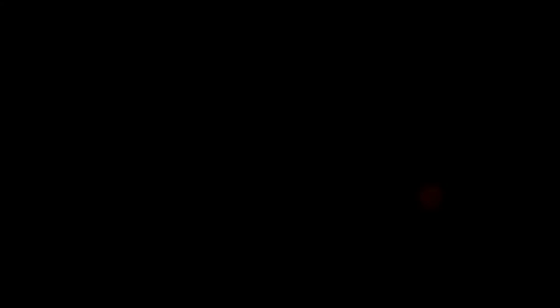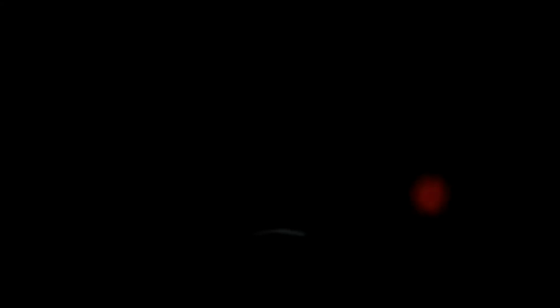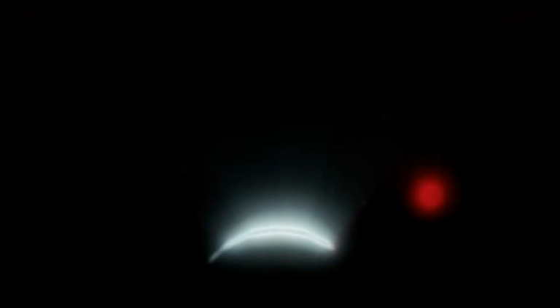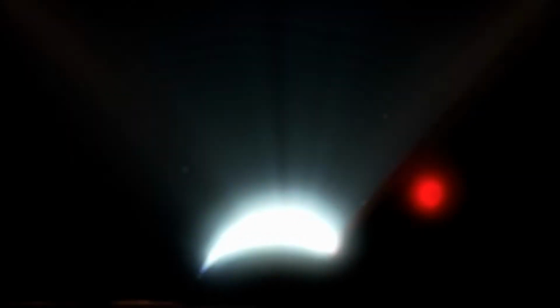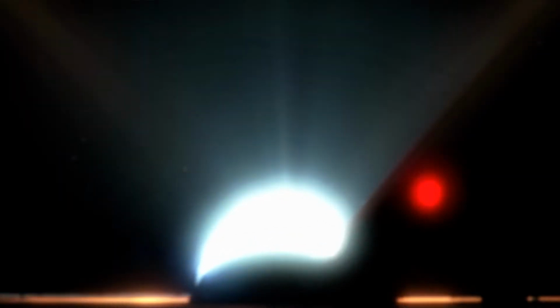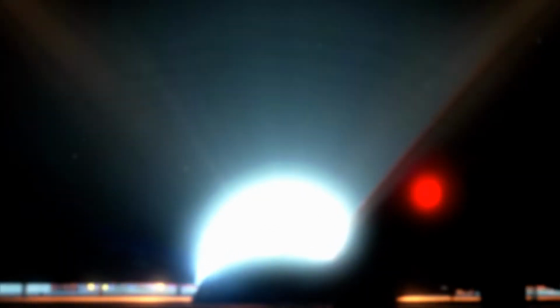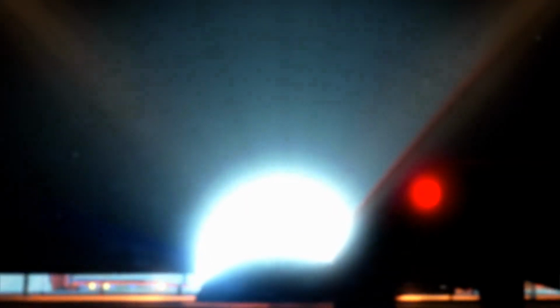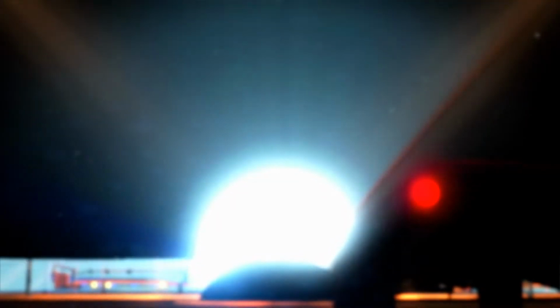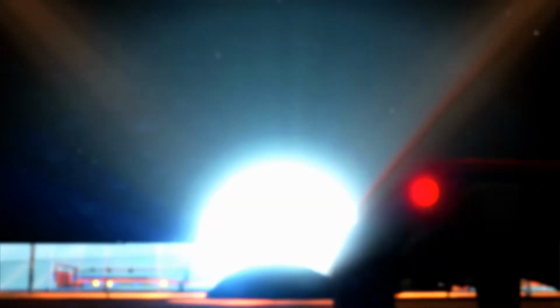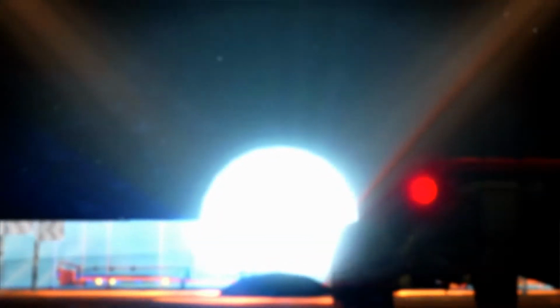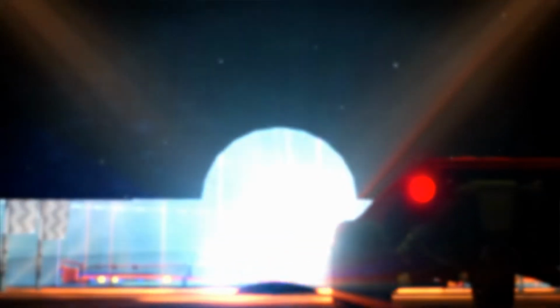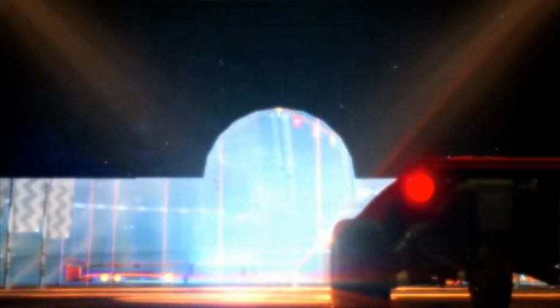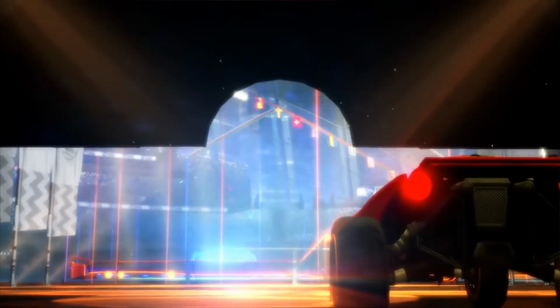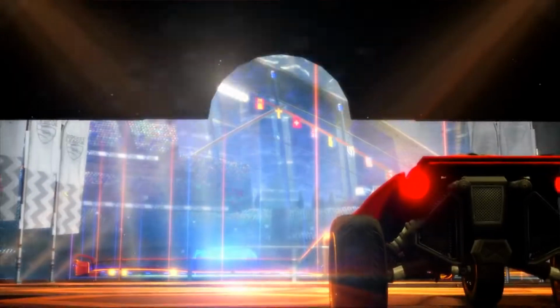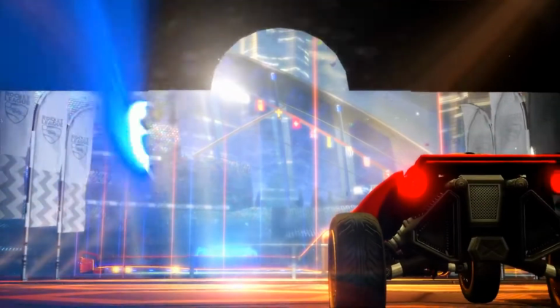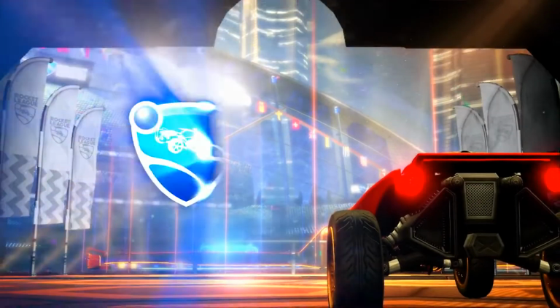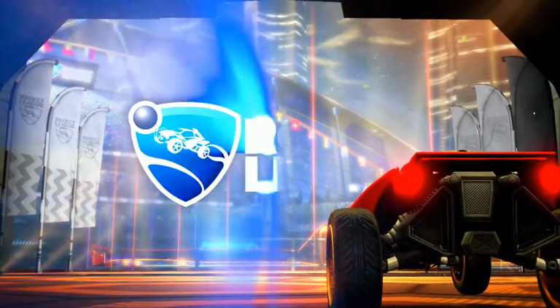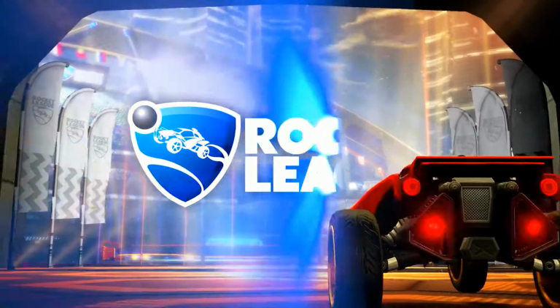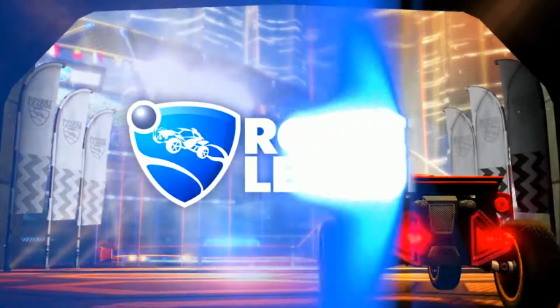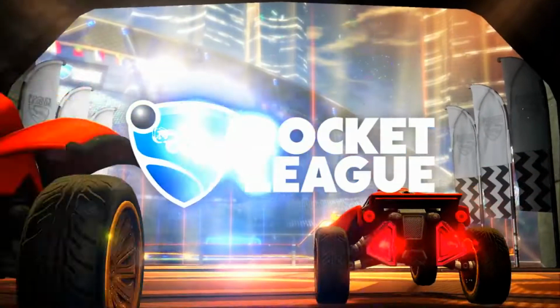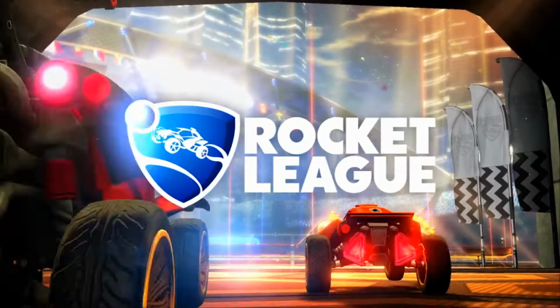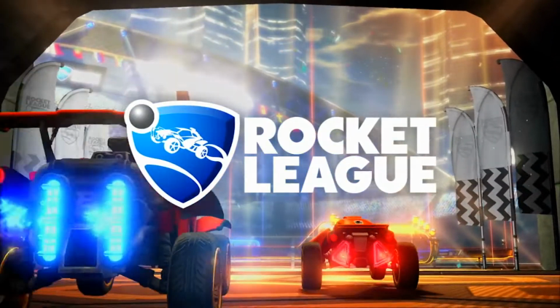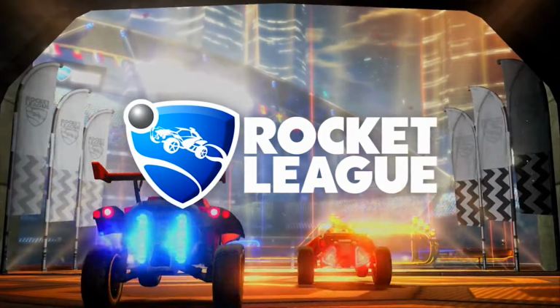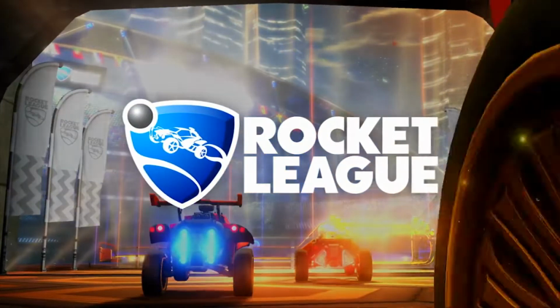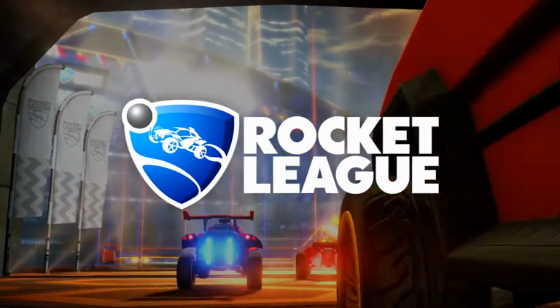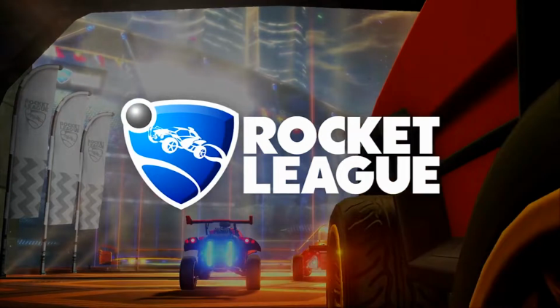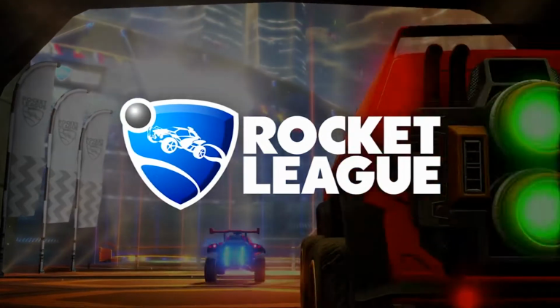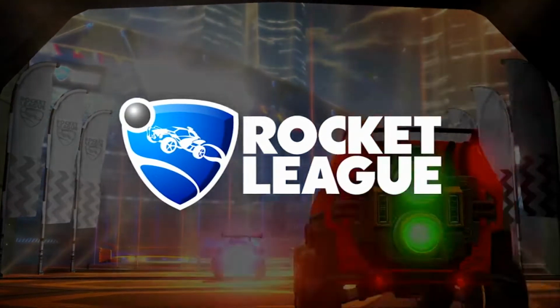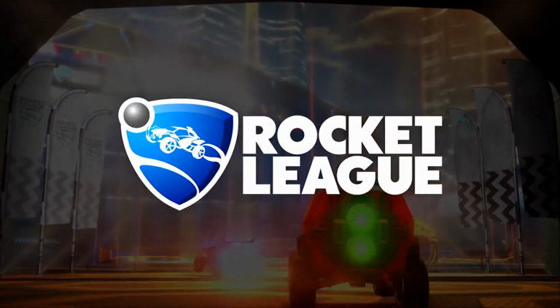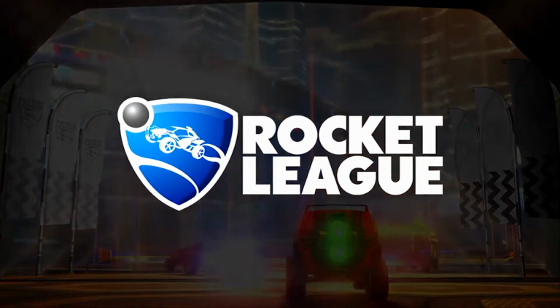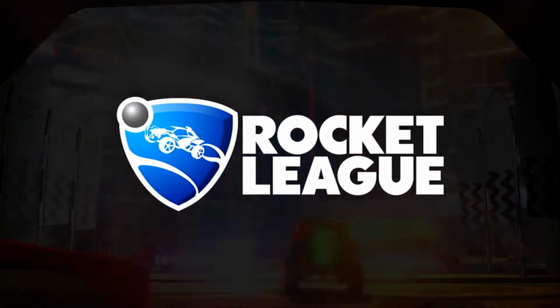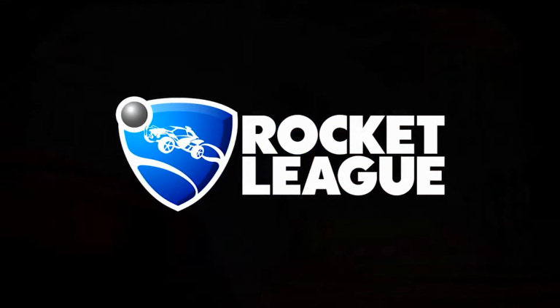I hope you guys enjoyed the lovely showcase set. The set is on the Rocket Pass 3. The wheels are called Vision A. Enjoy!